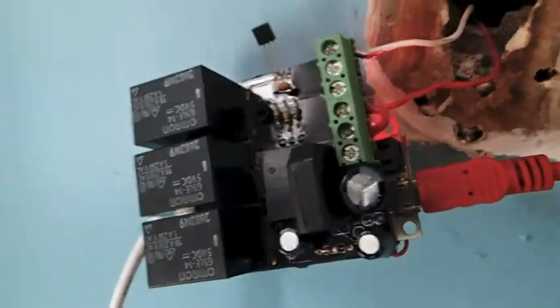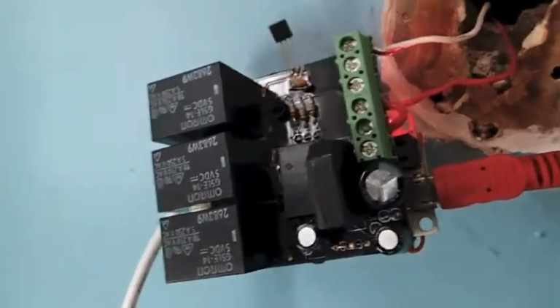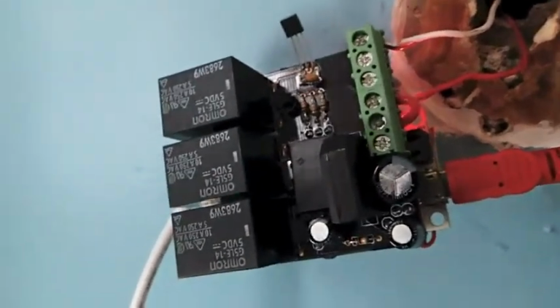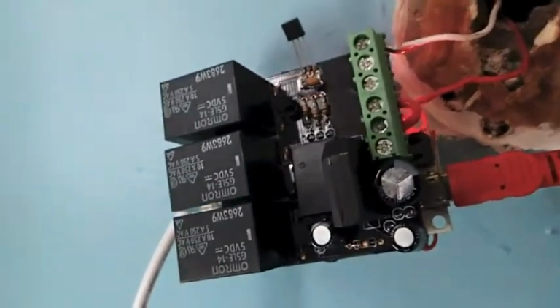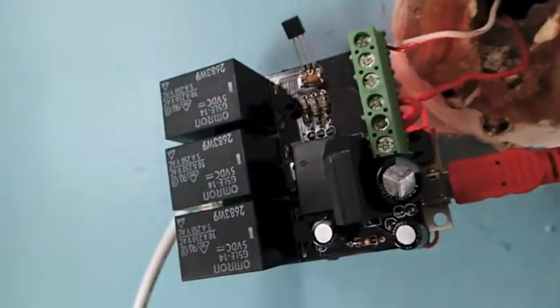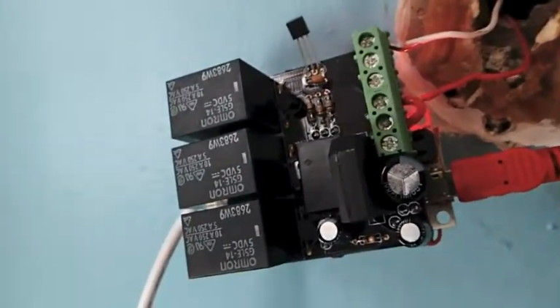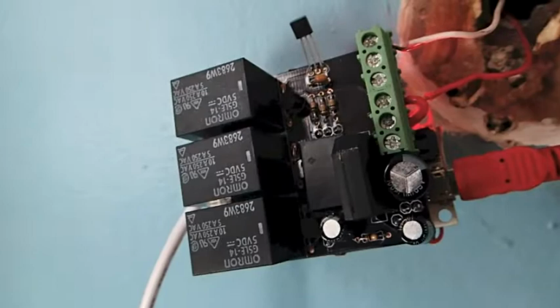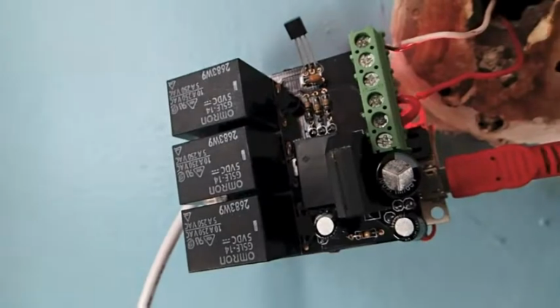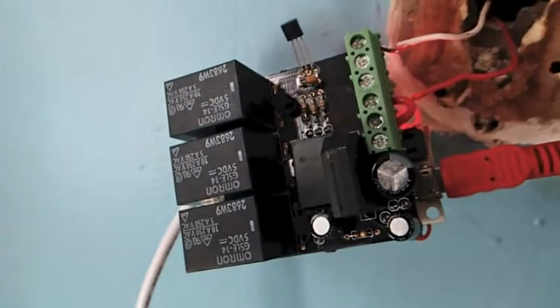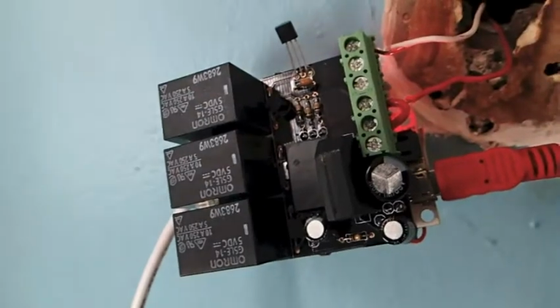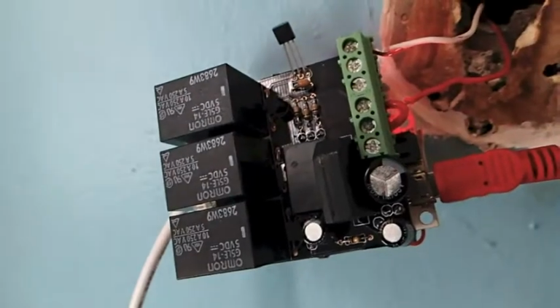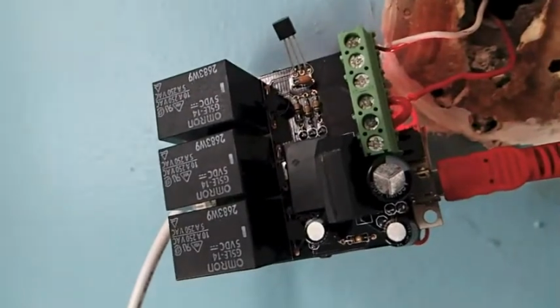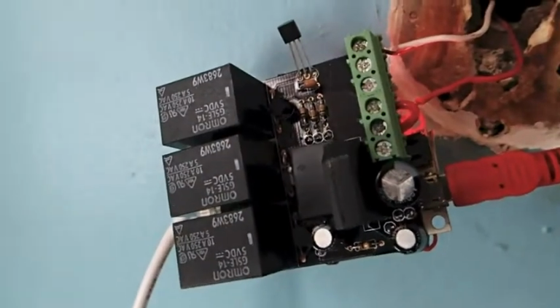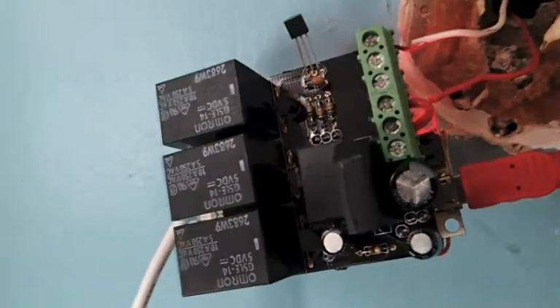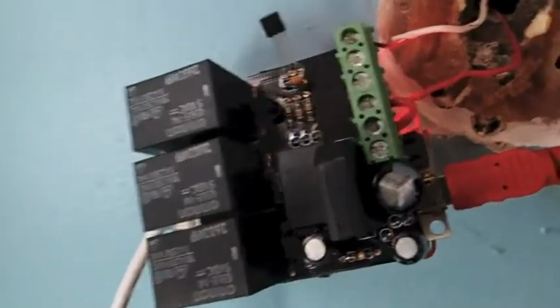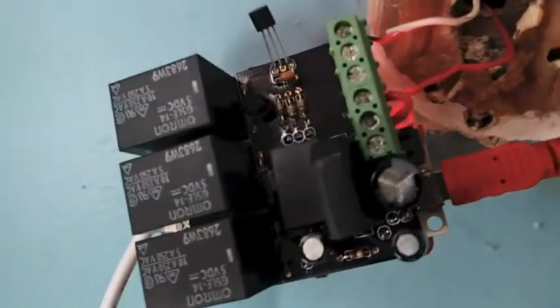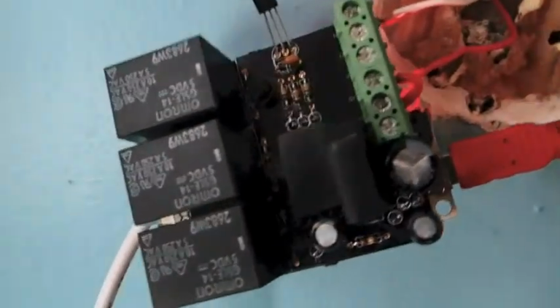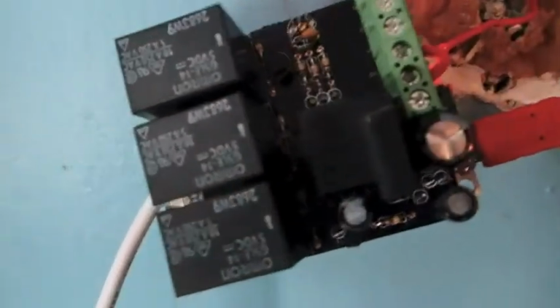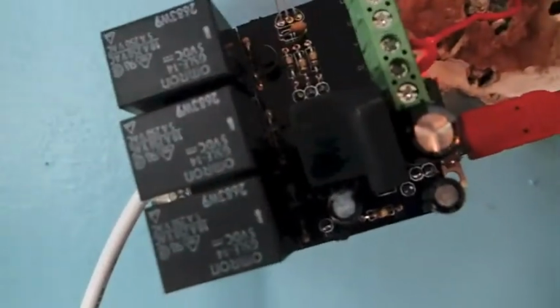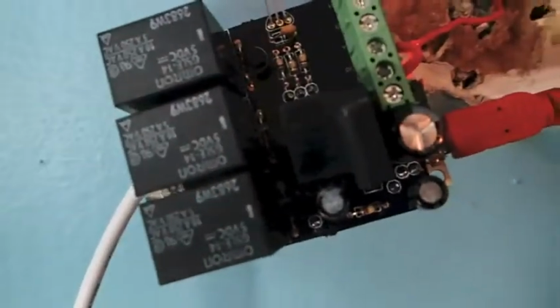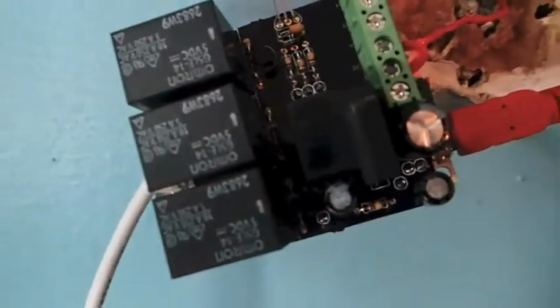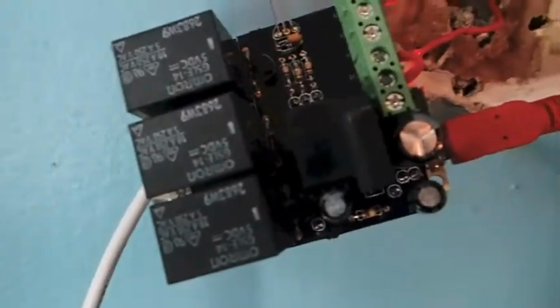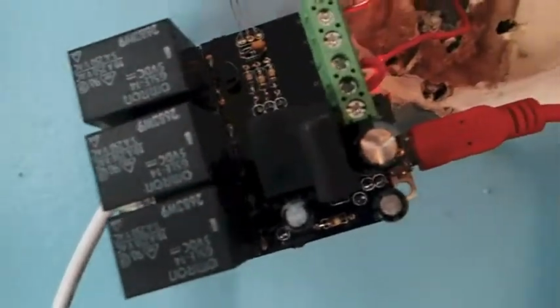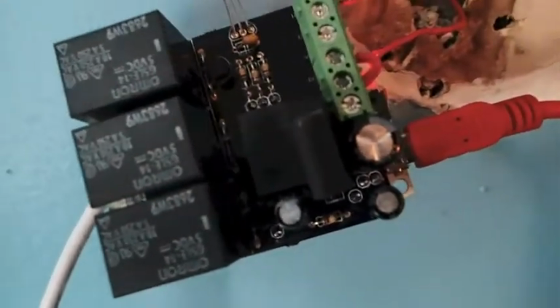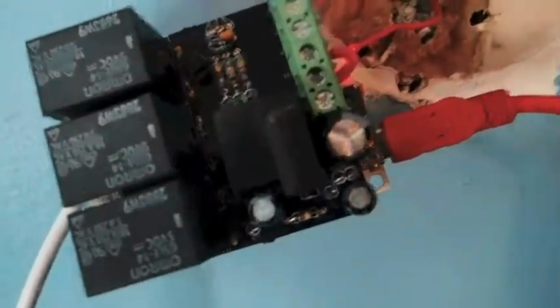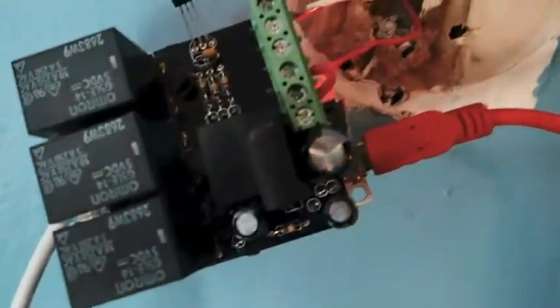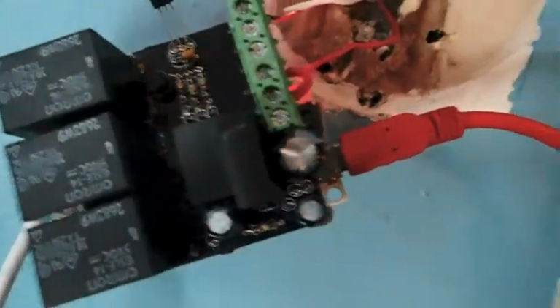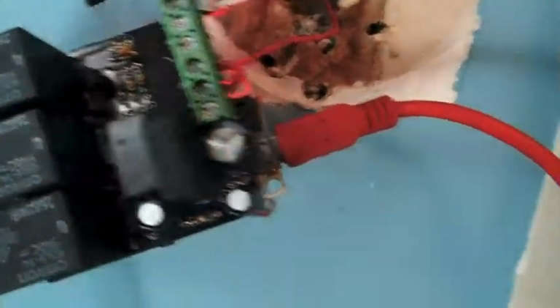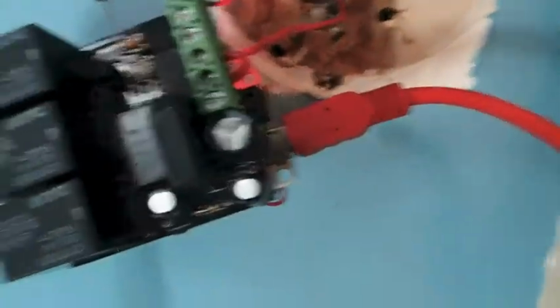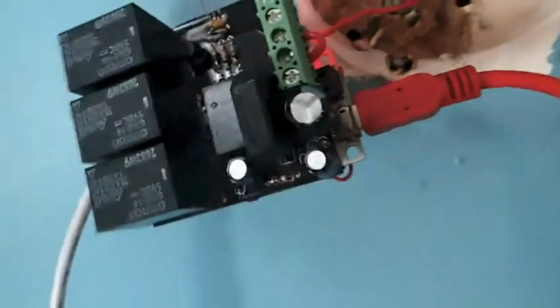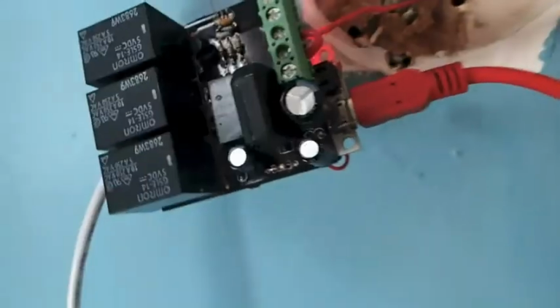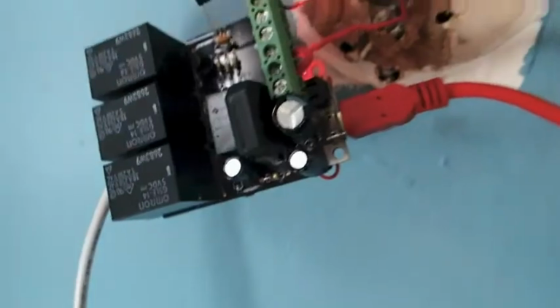Success! I don't know if you can hear that or not, but it clicked on and the furnace is now running.